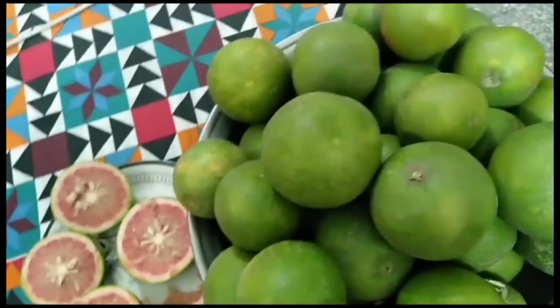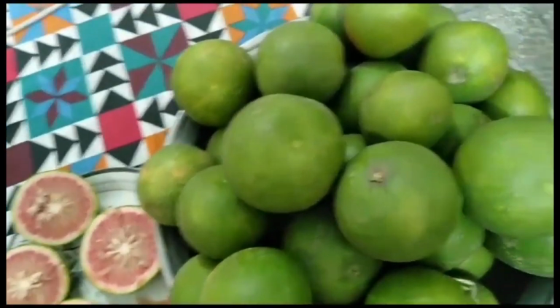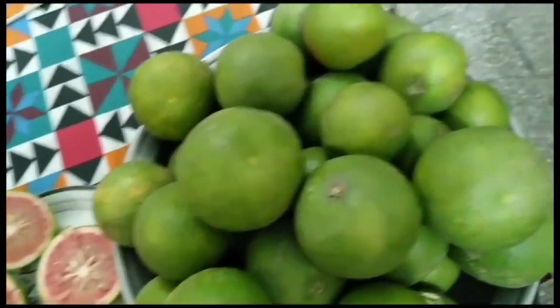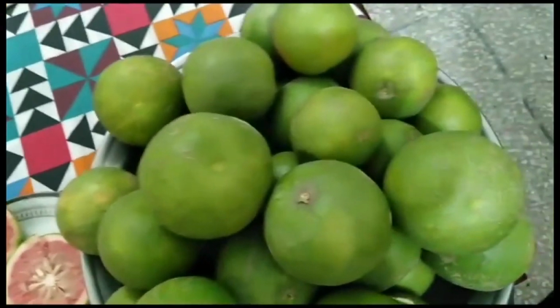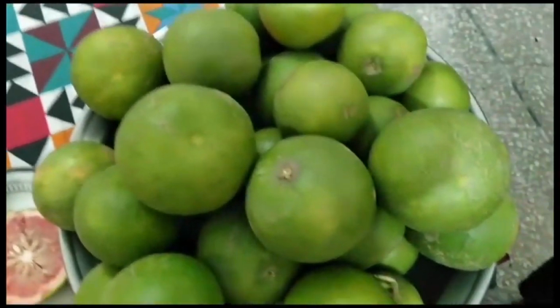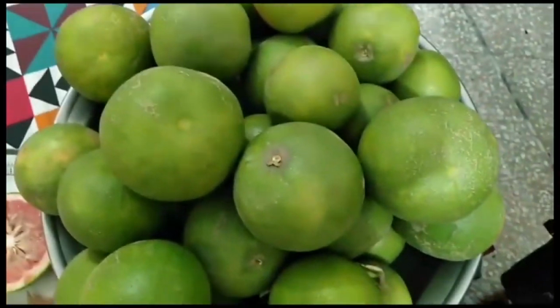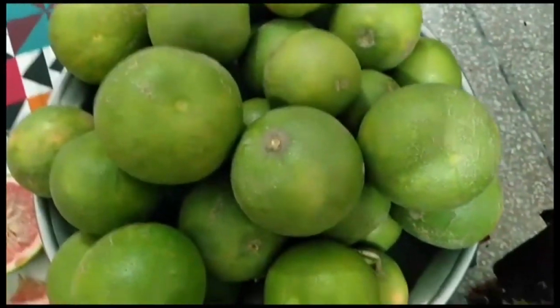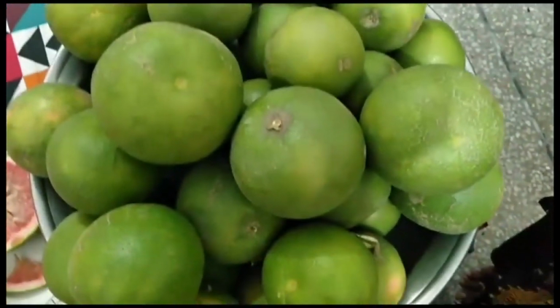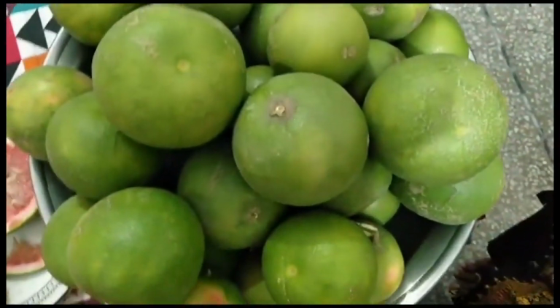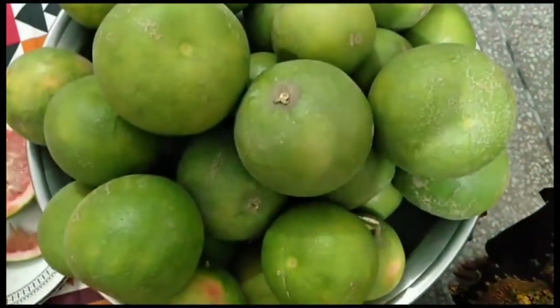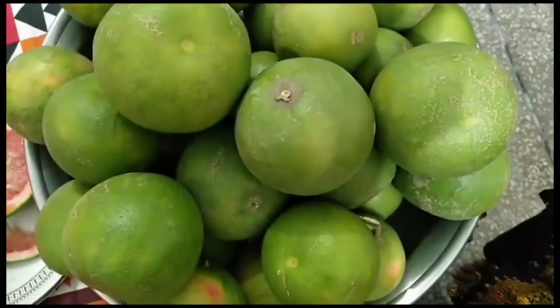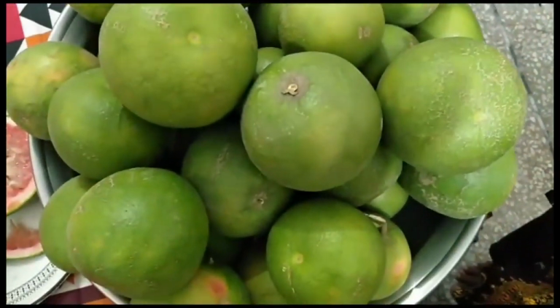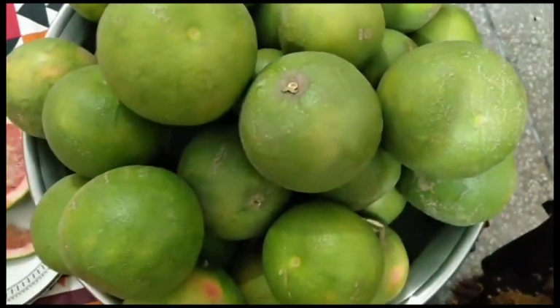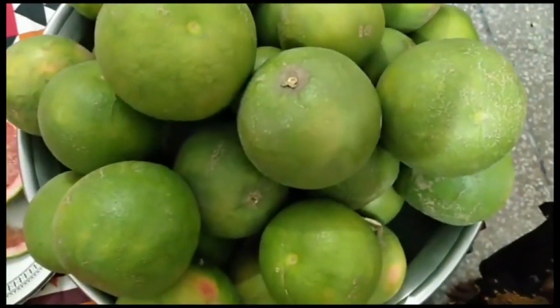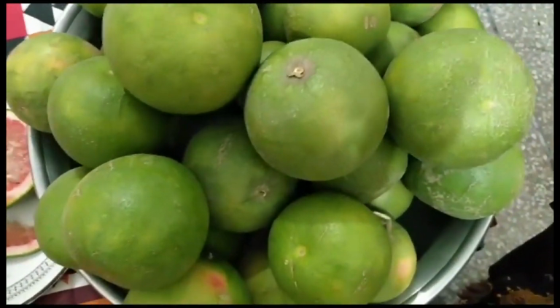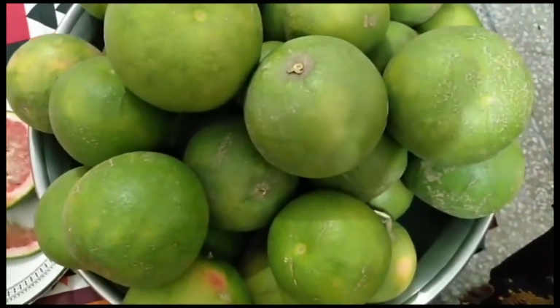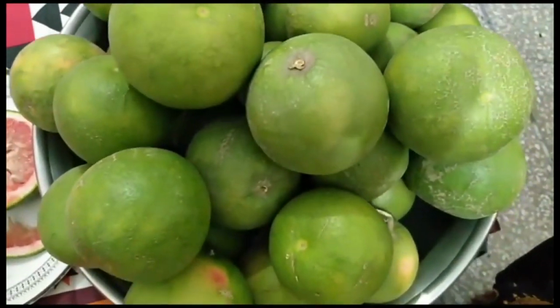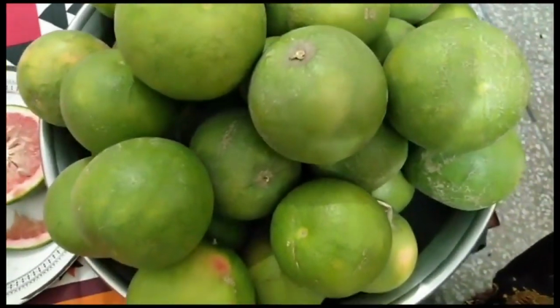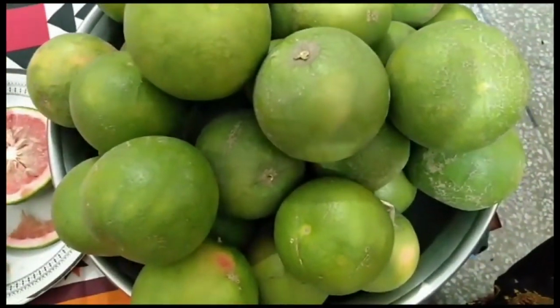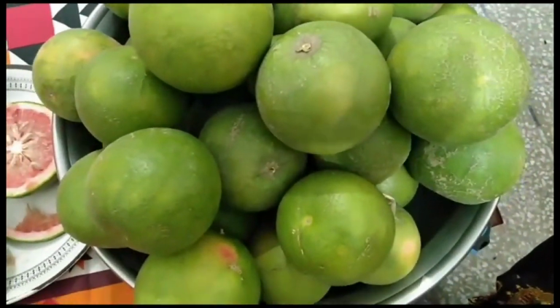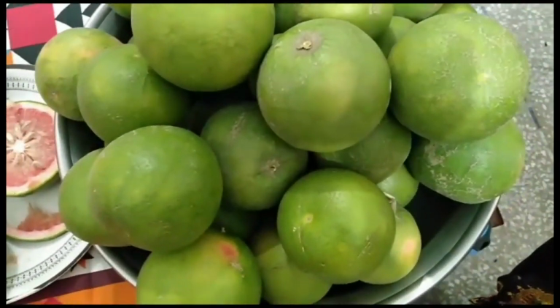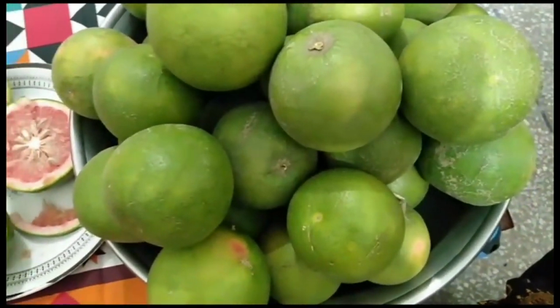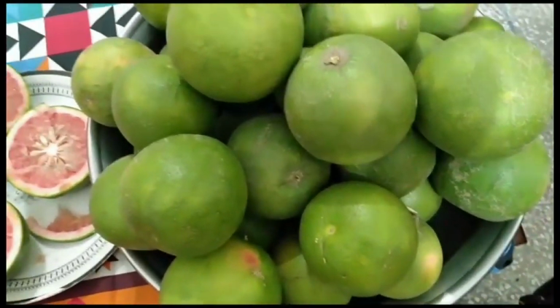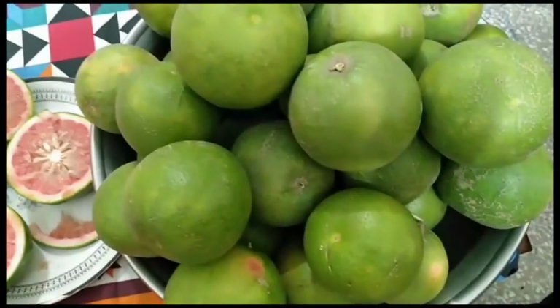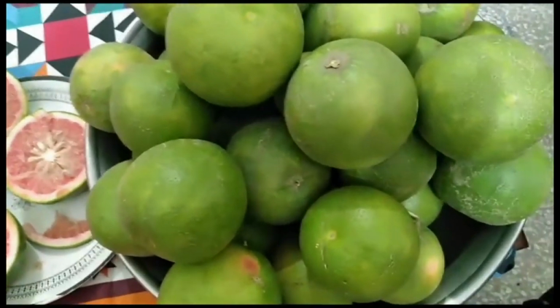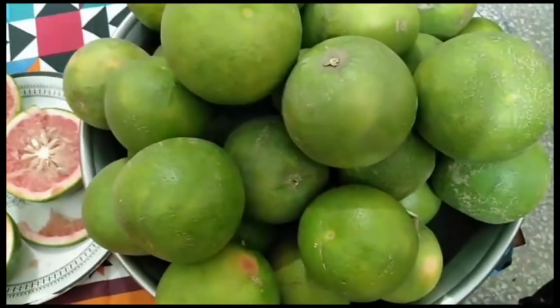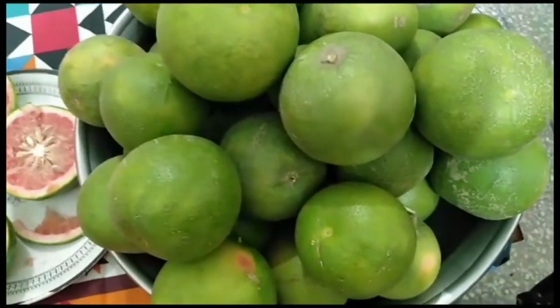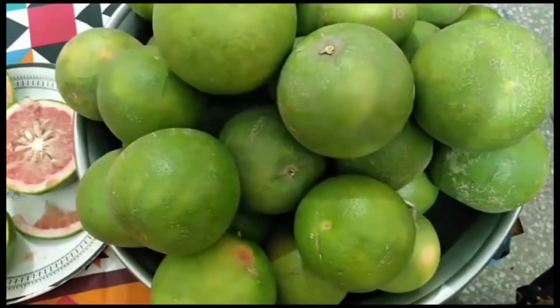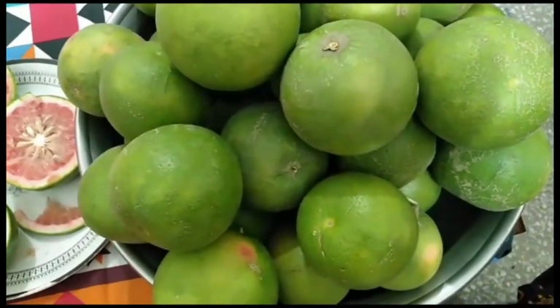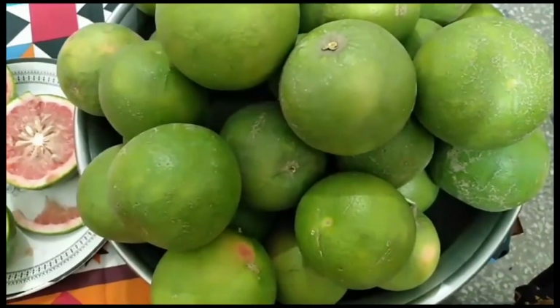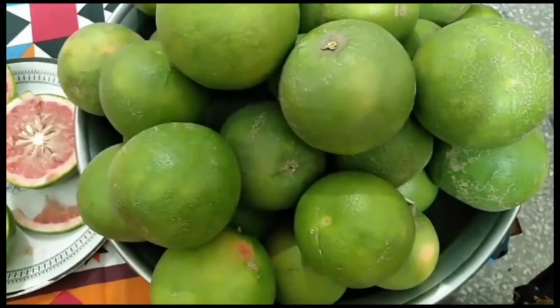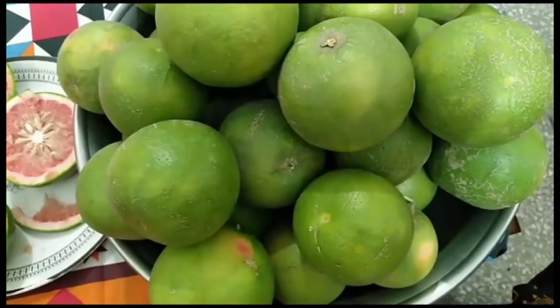Mashallah. If this is the same, it's bad. It's good.